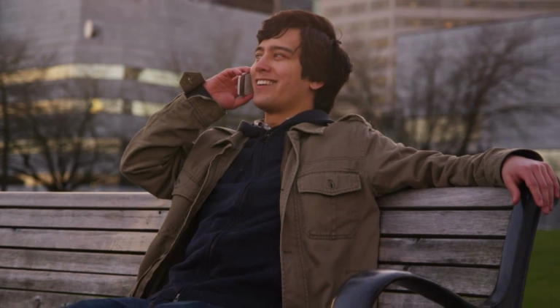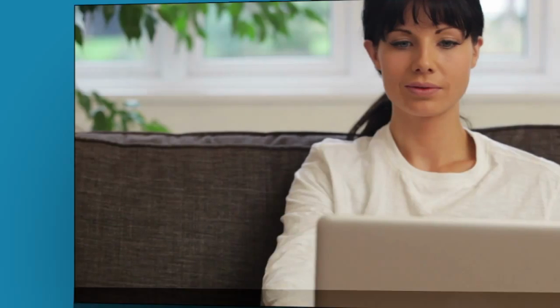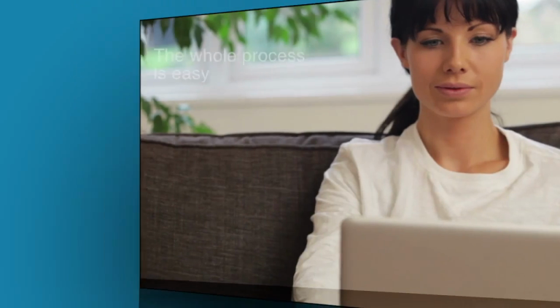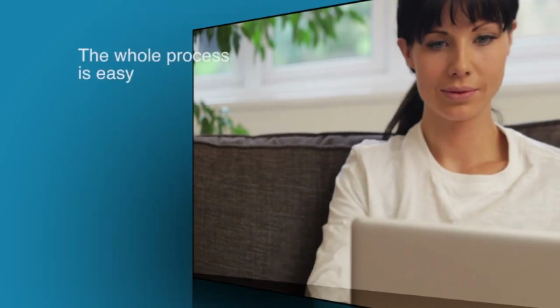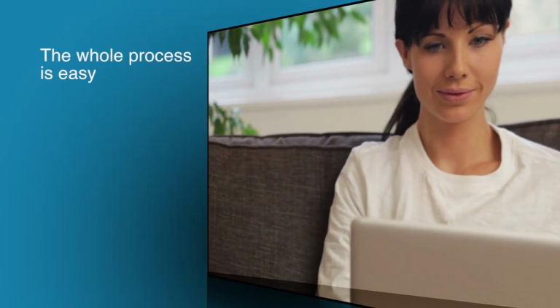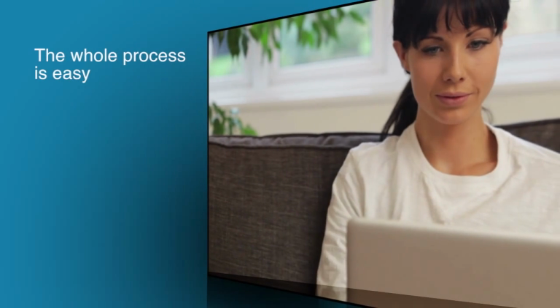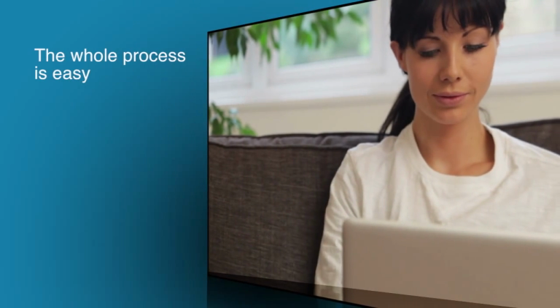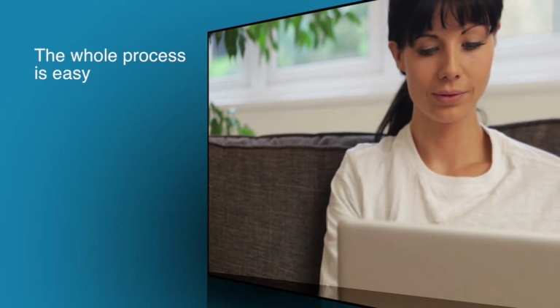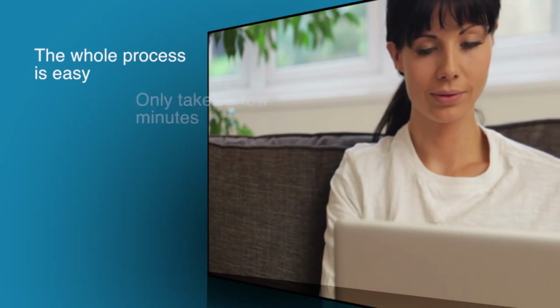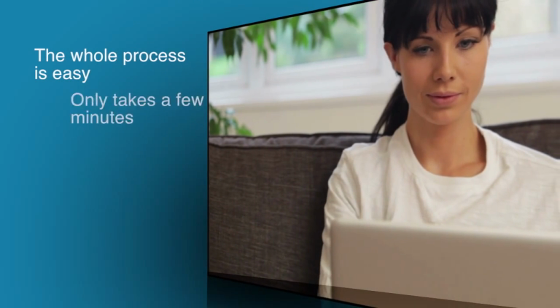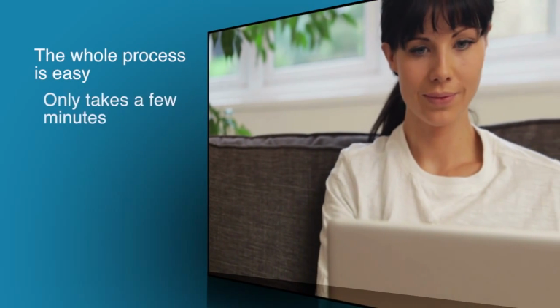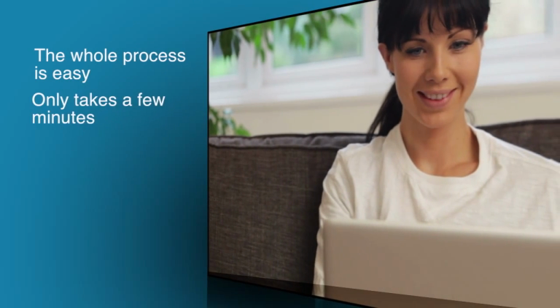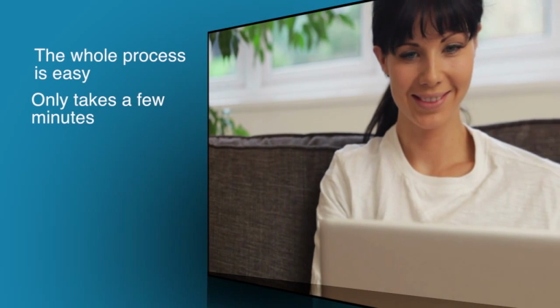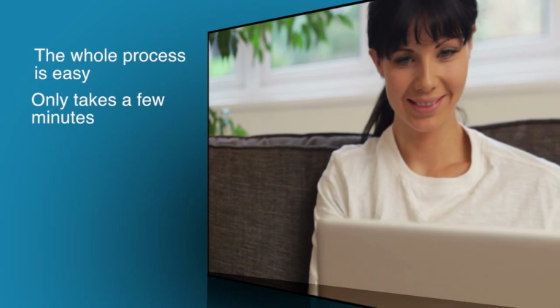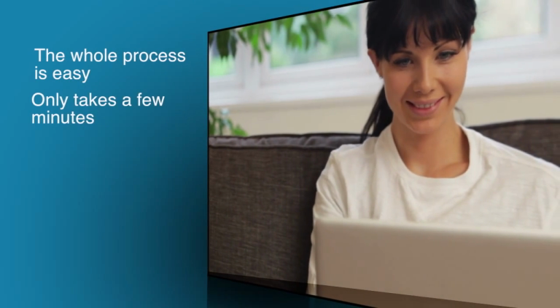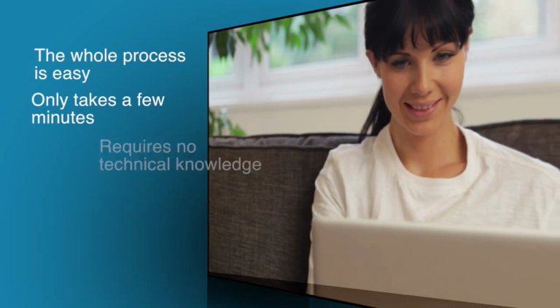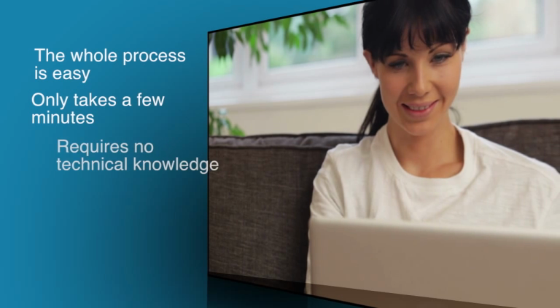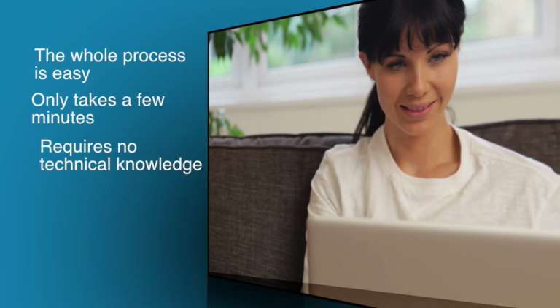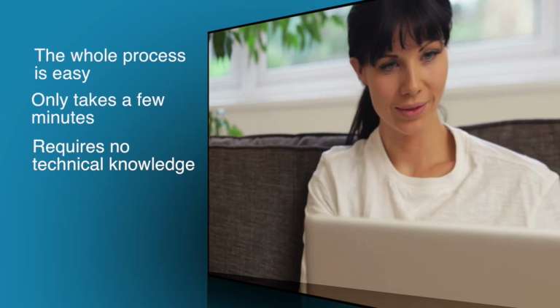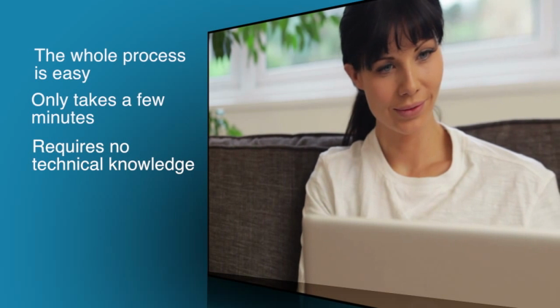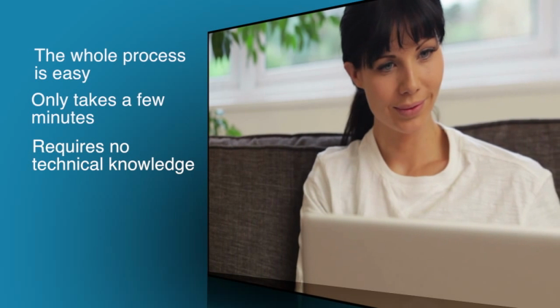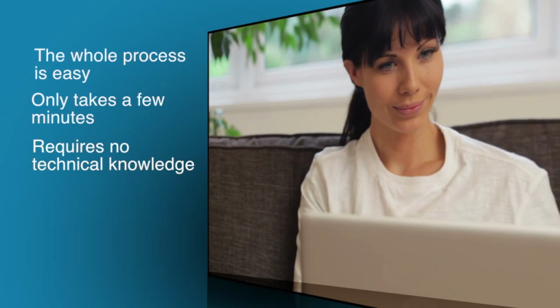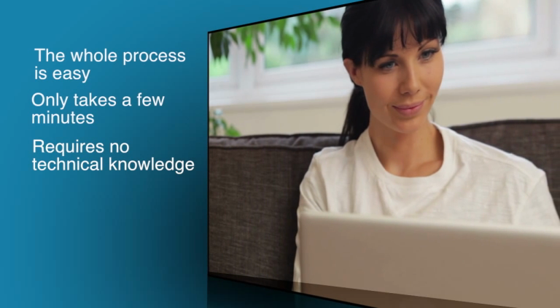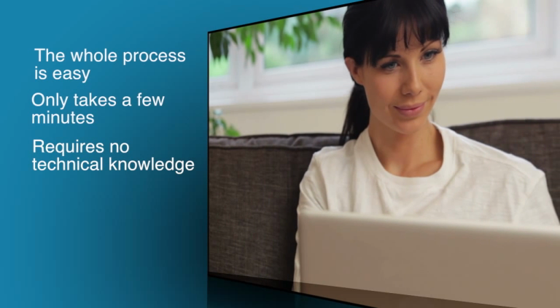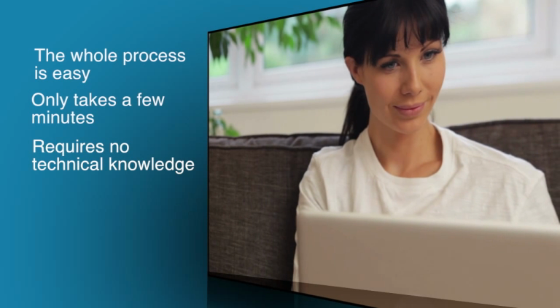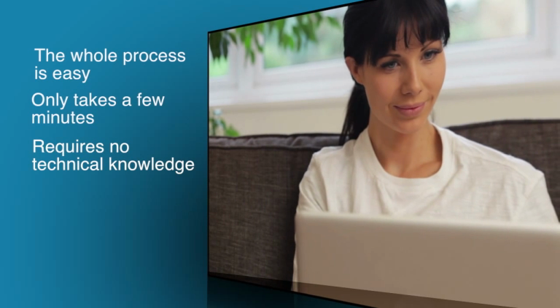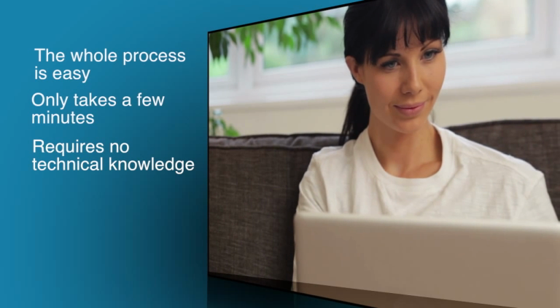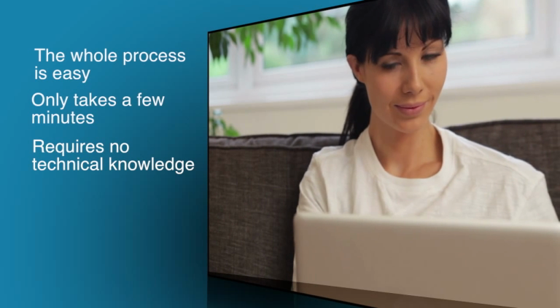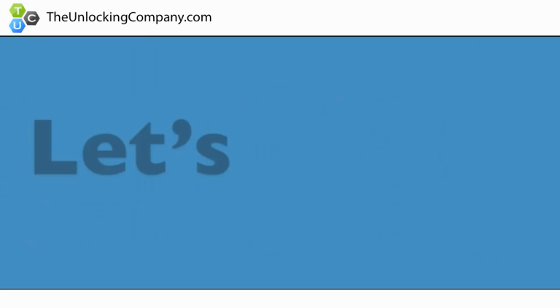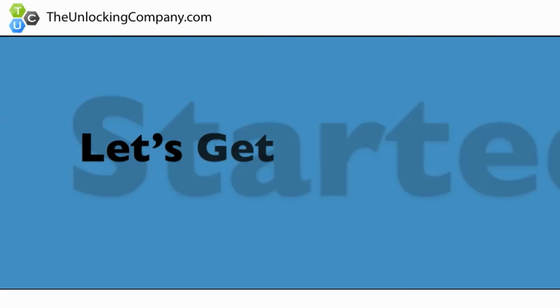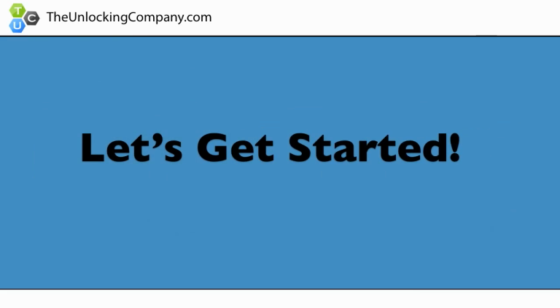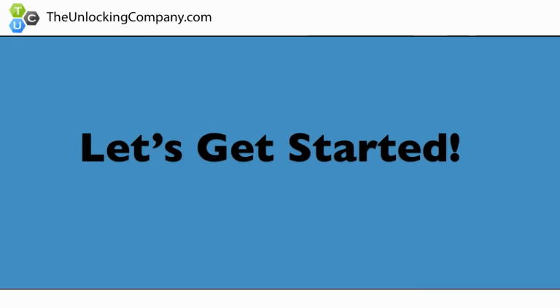The whole process is easy, only takes a few minutes, and requires no technical knowledge. So, let's get started.